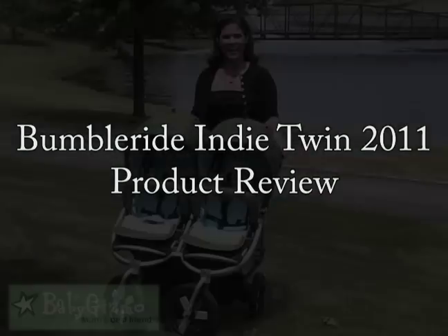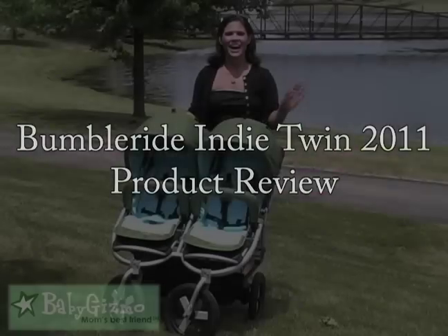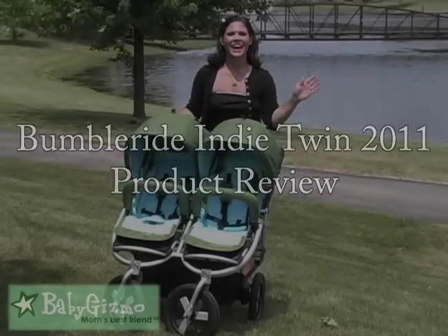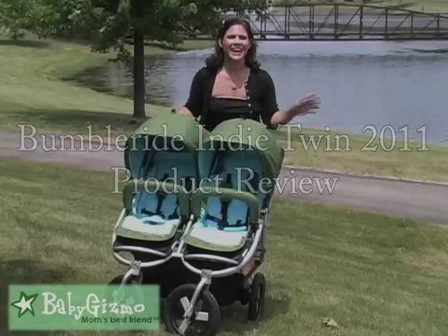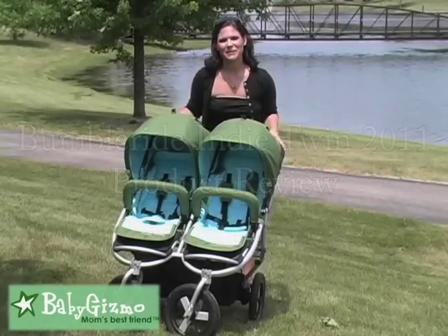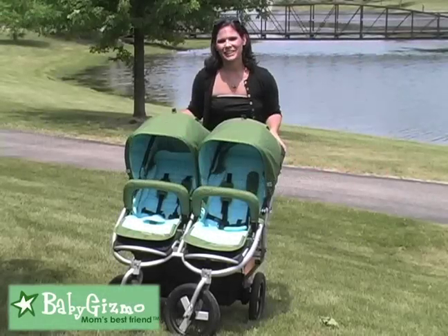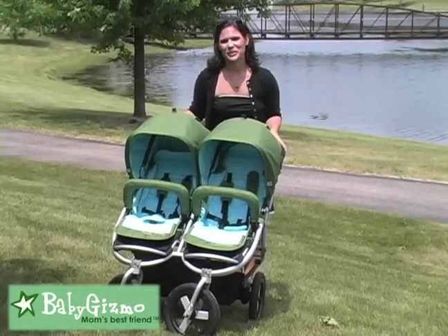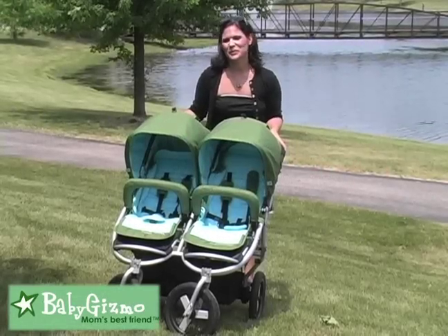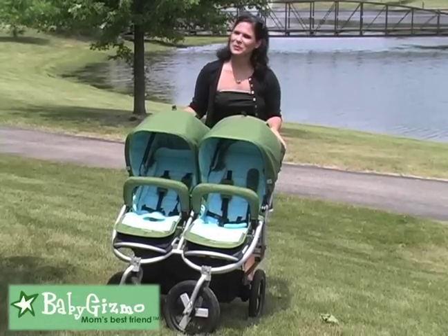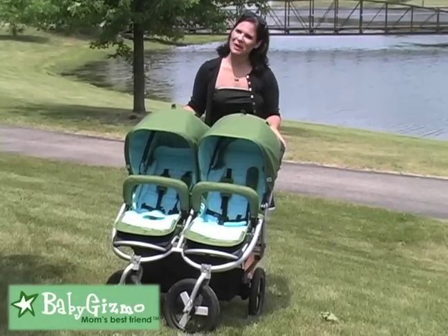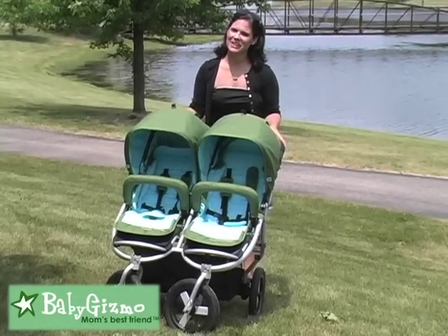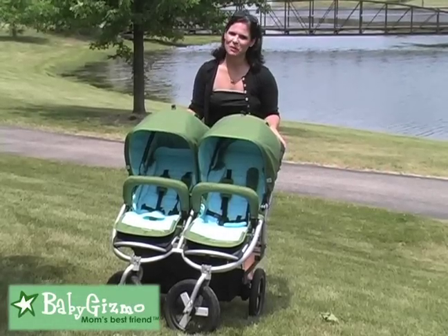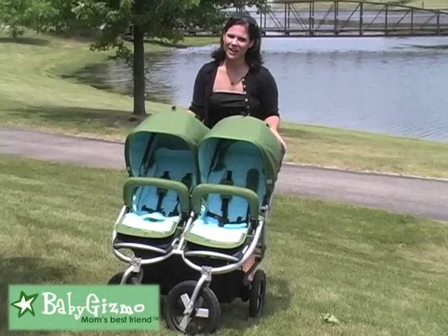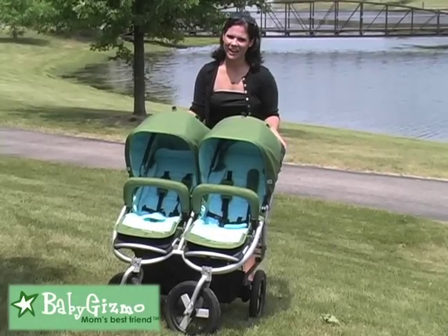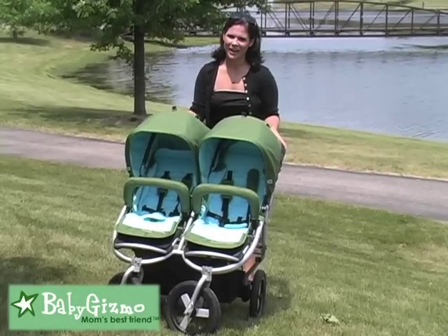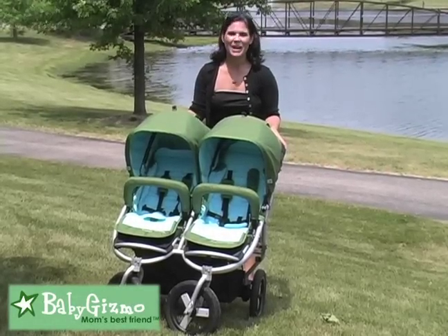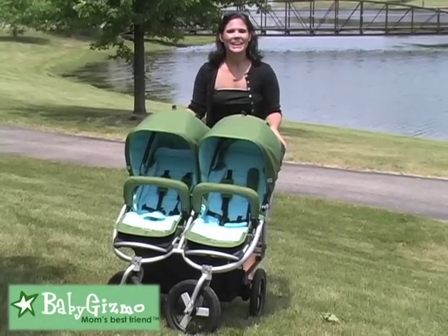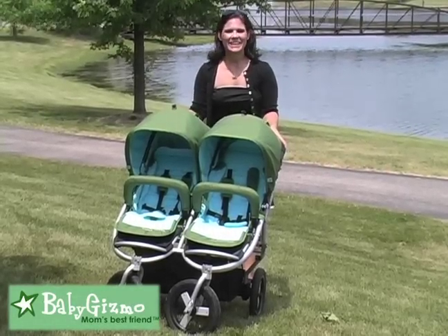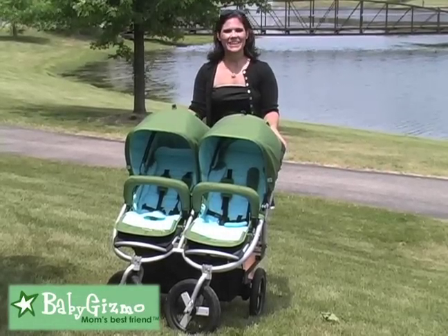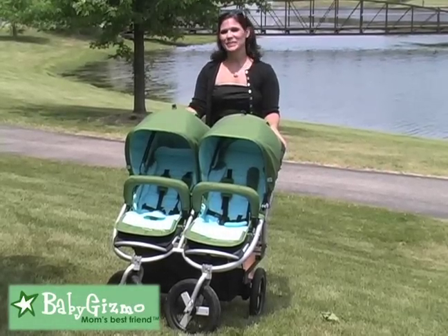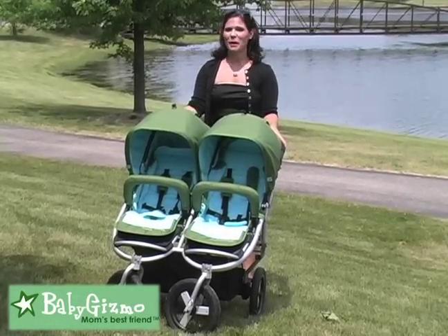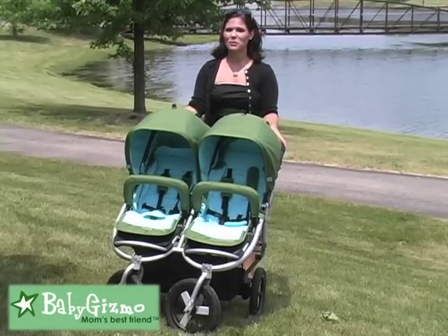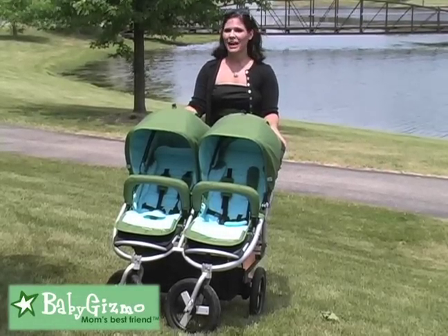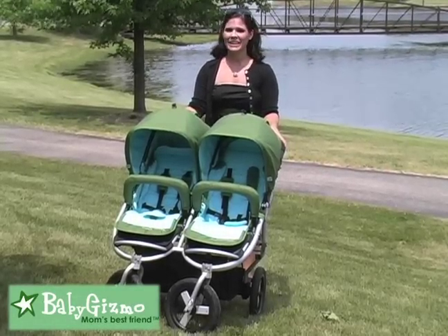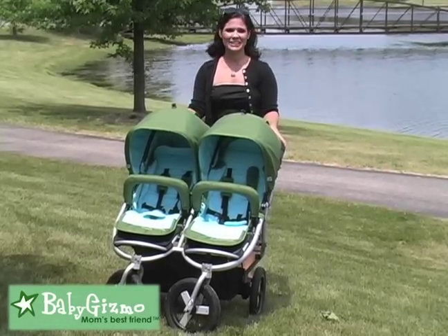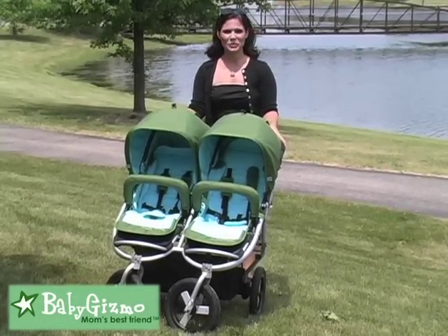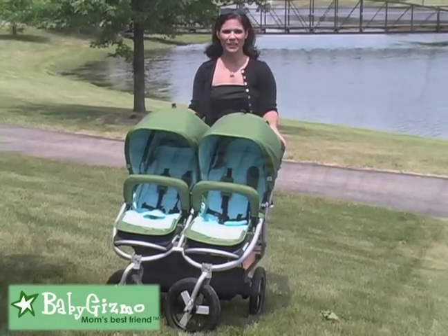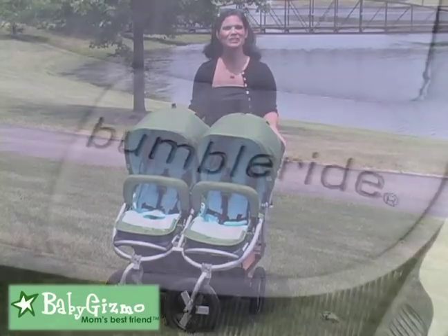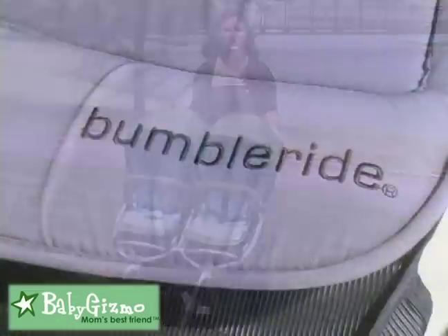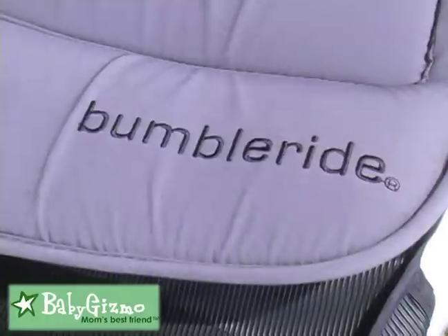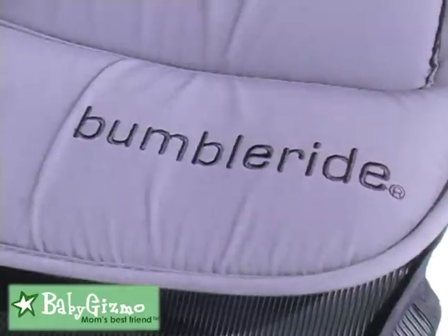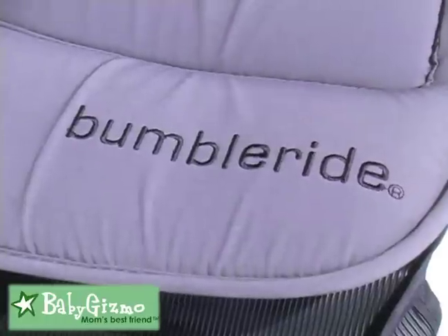Hi, I'm Holly Schultz from BabyGizmo.com. This is the BumbleRide Indie Twin 2011.